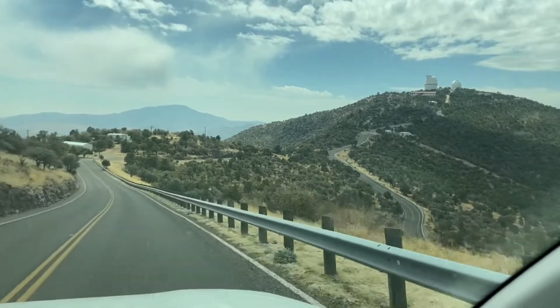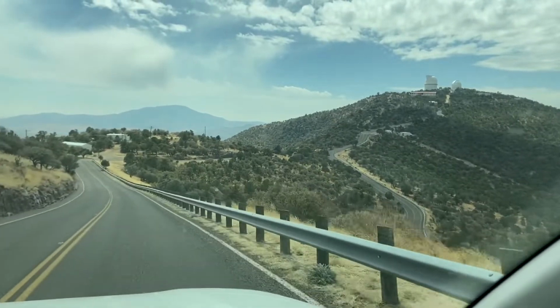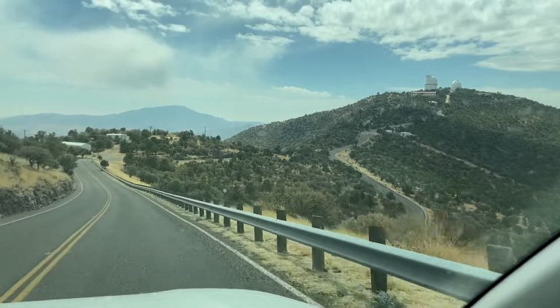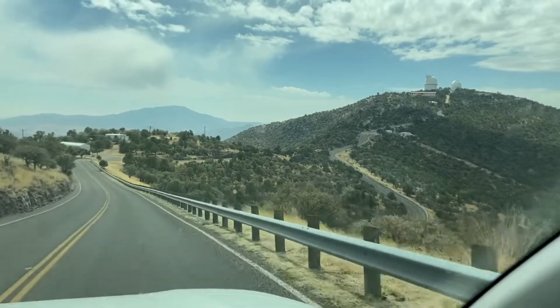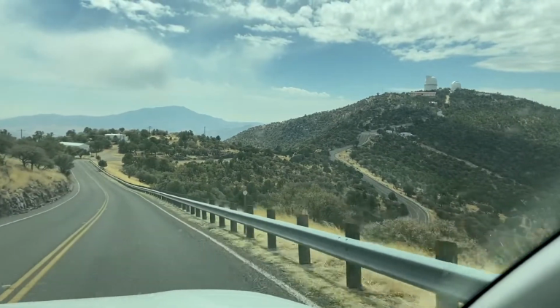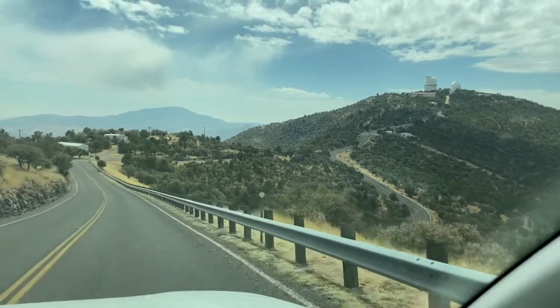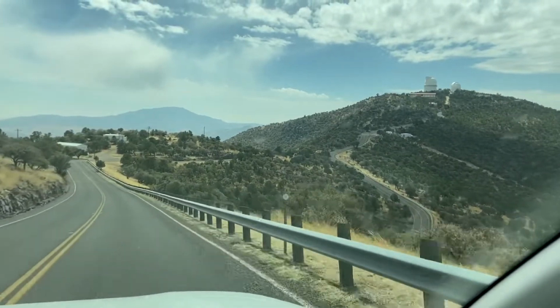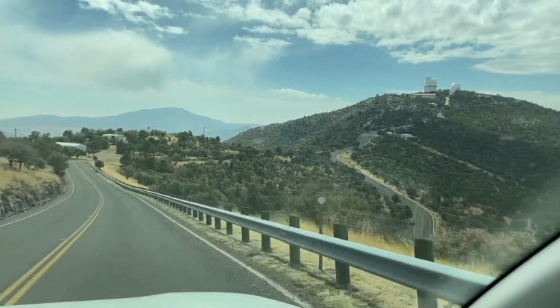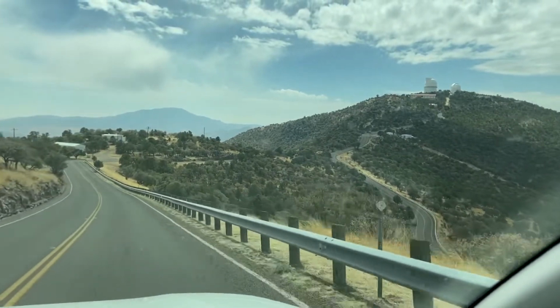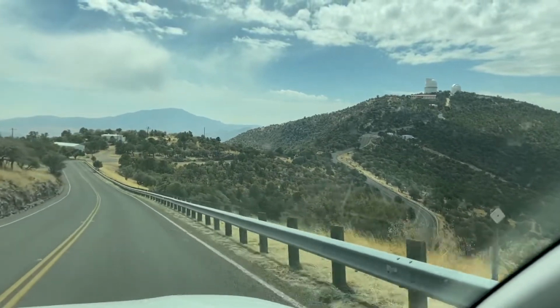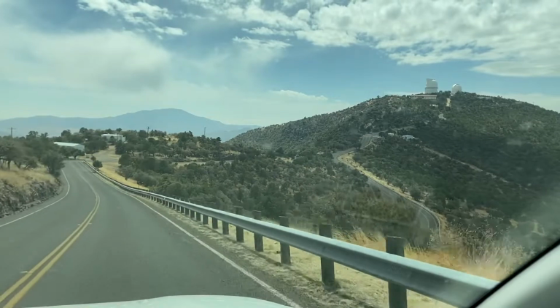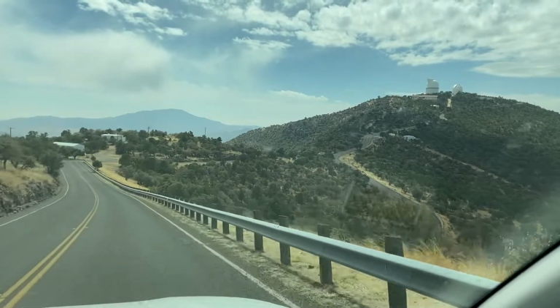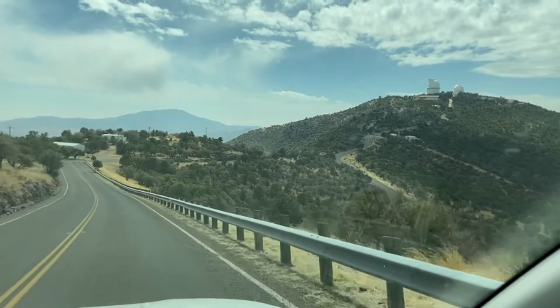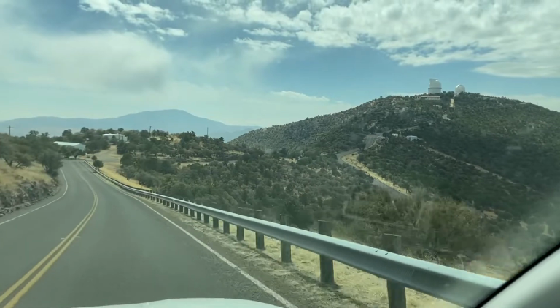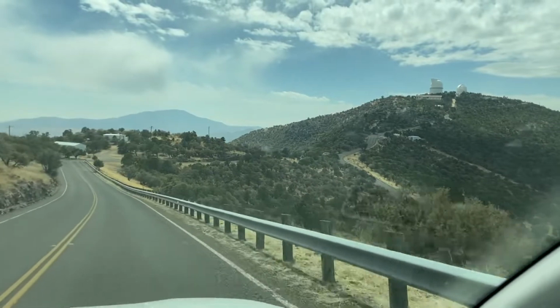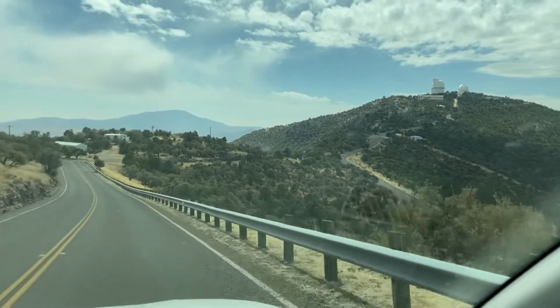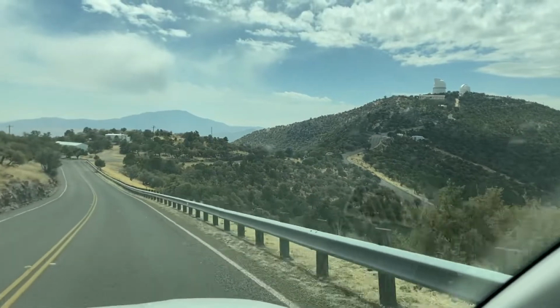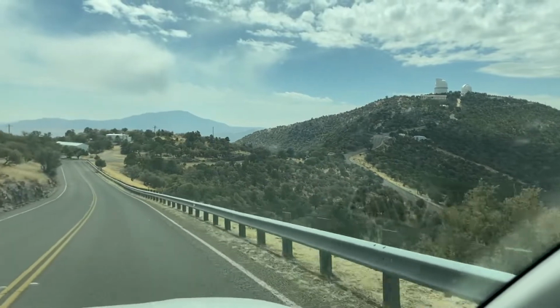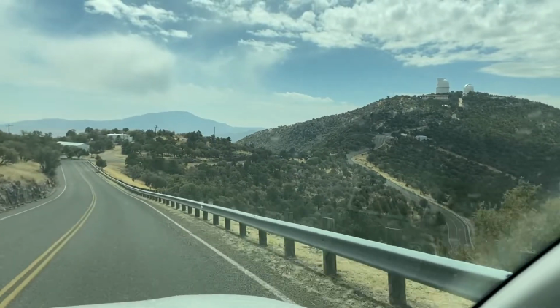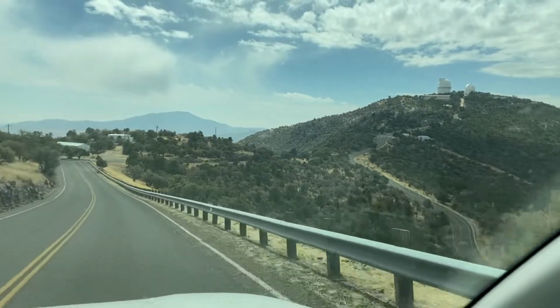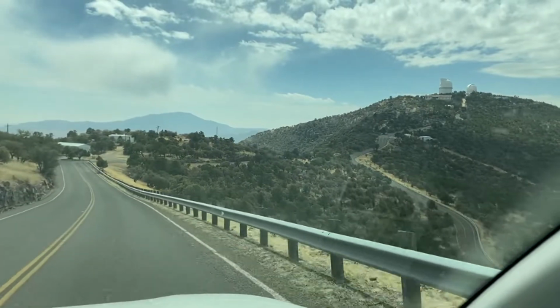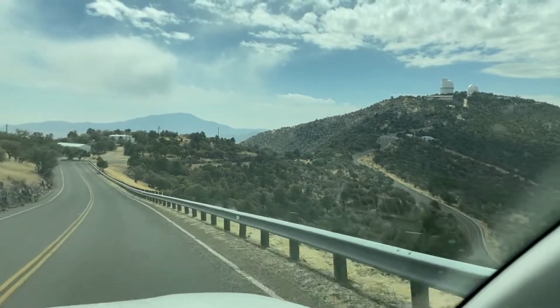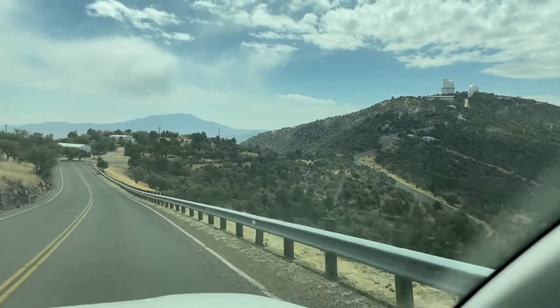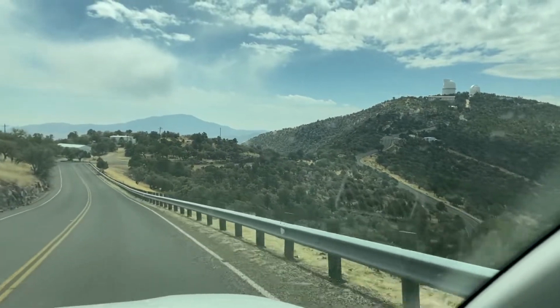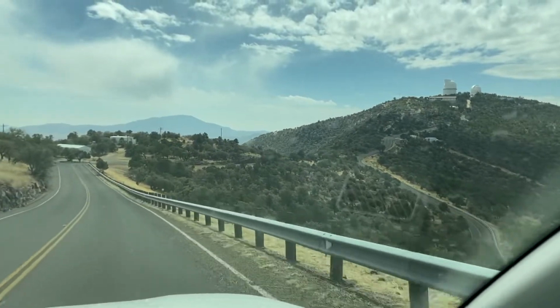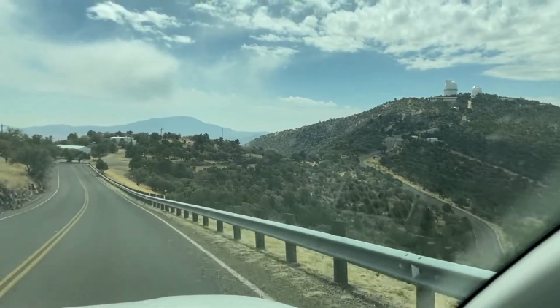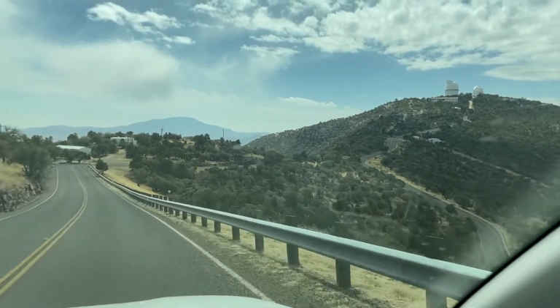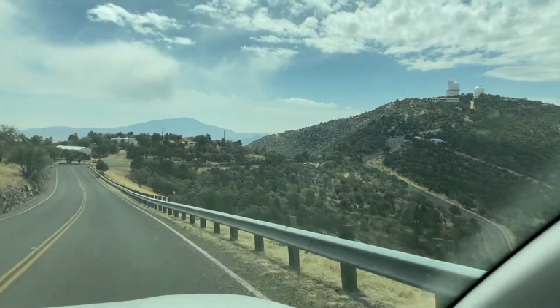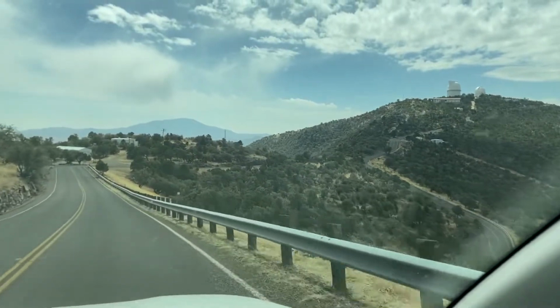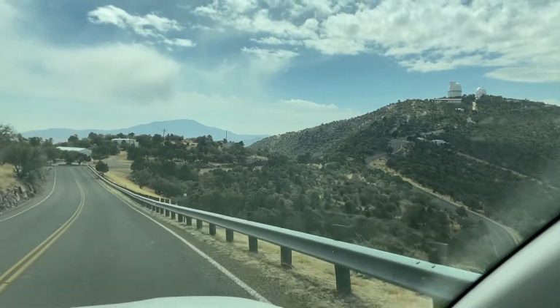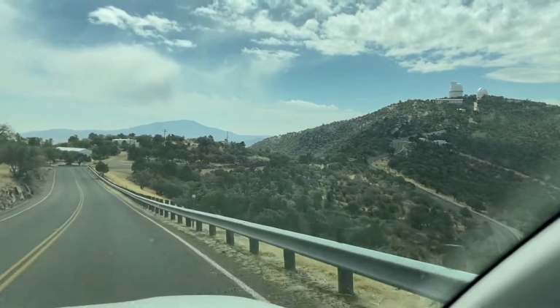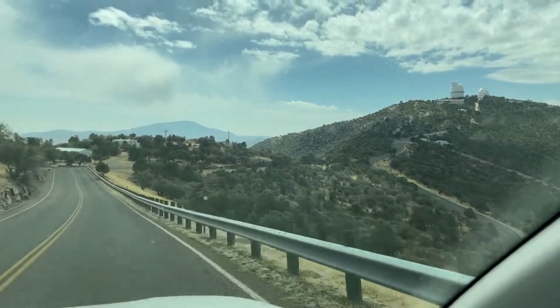I don't know about you guys, but I'm not used to this altitude.